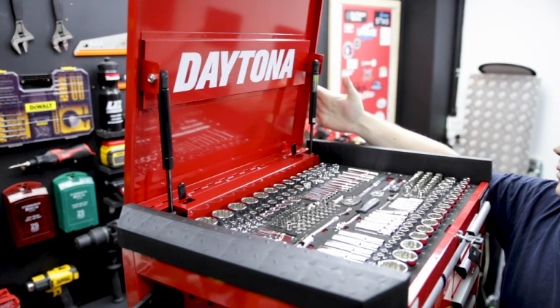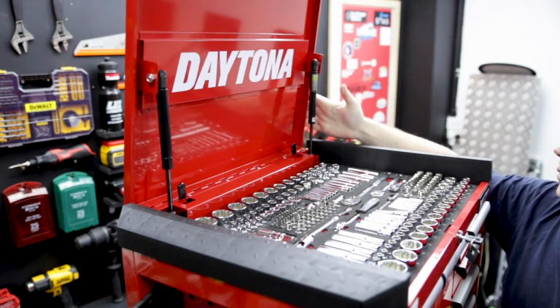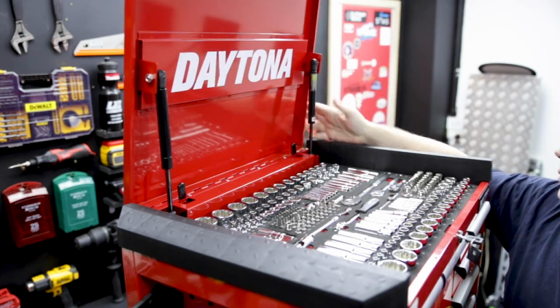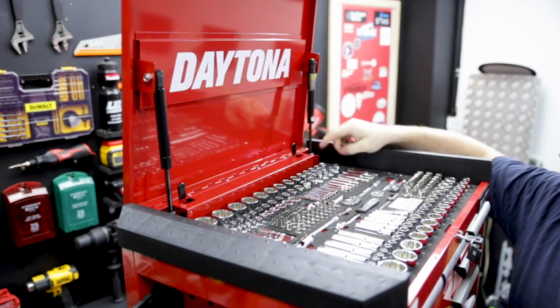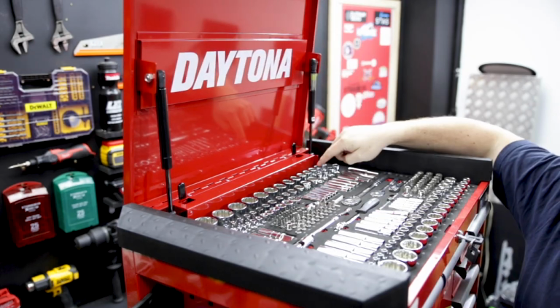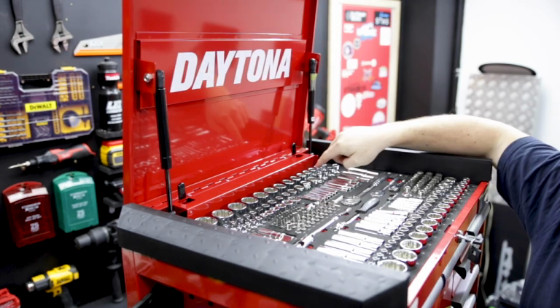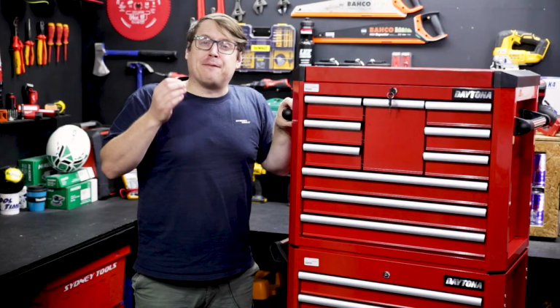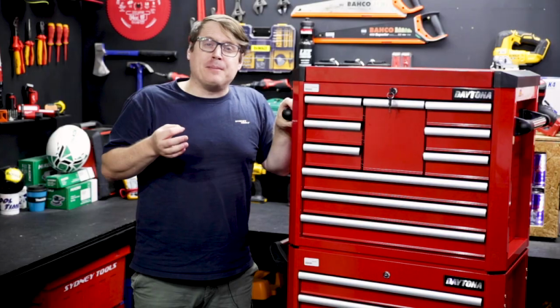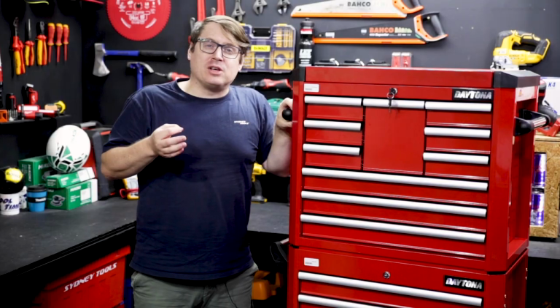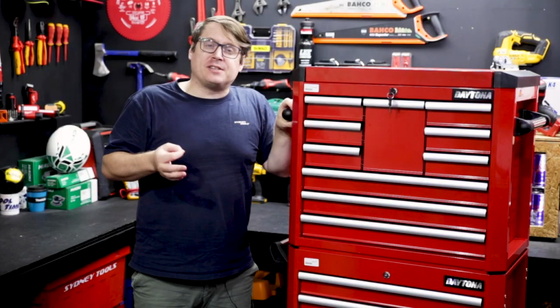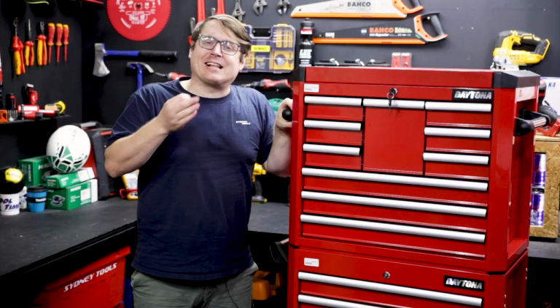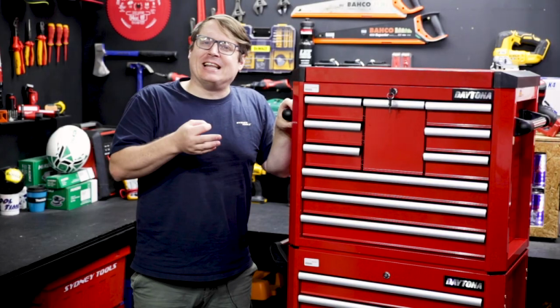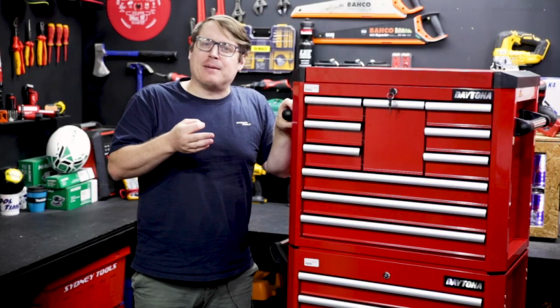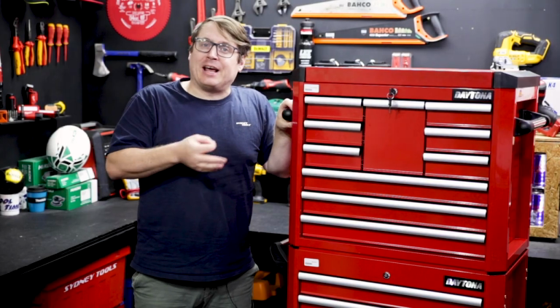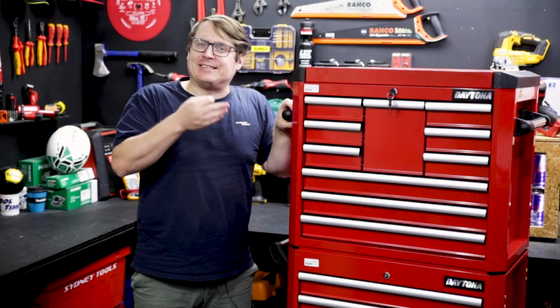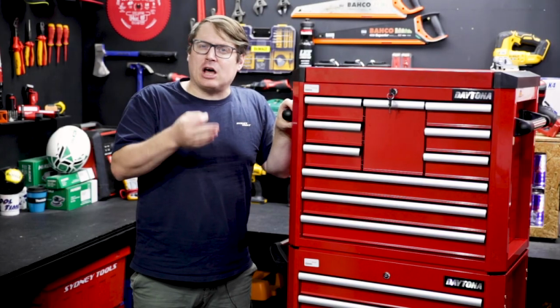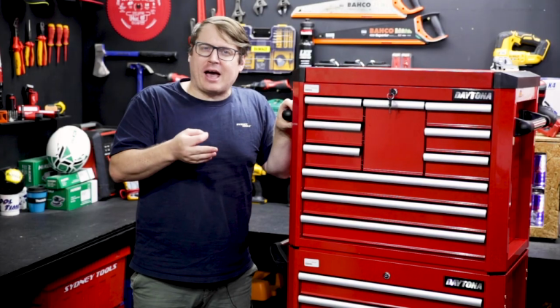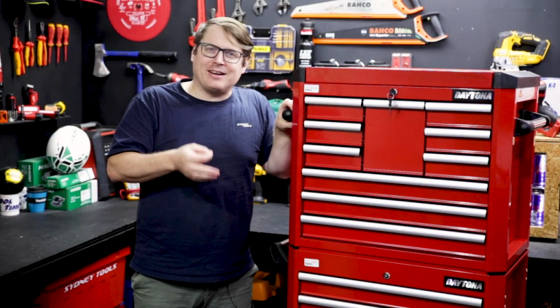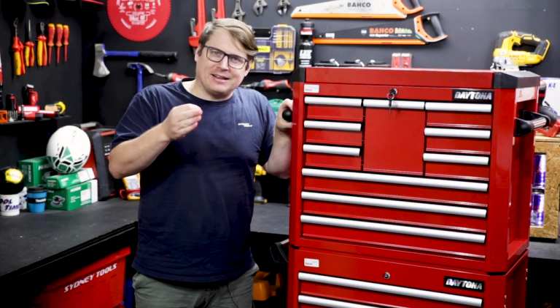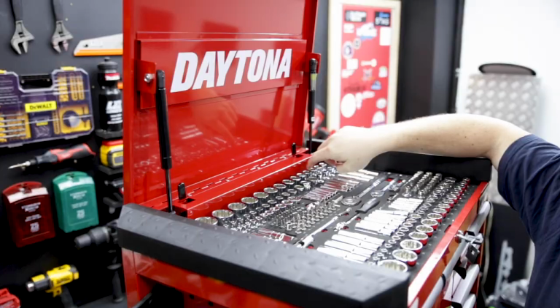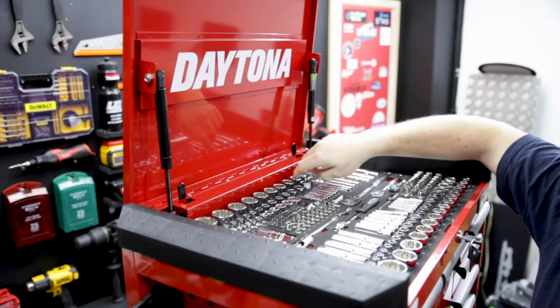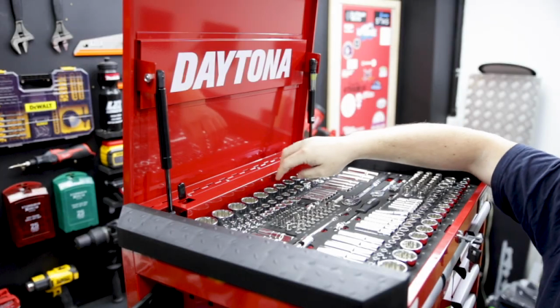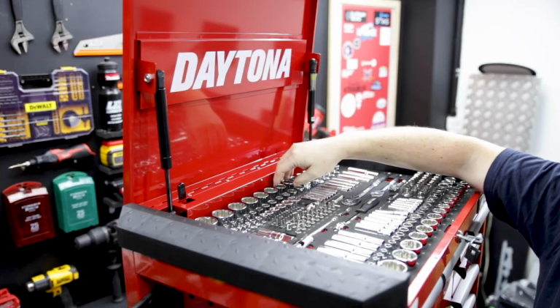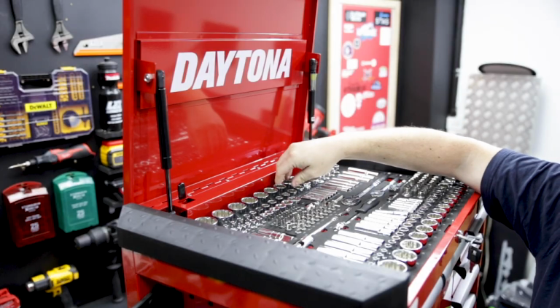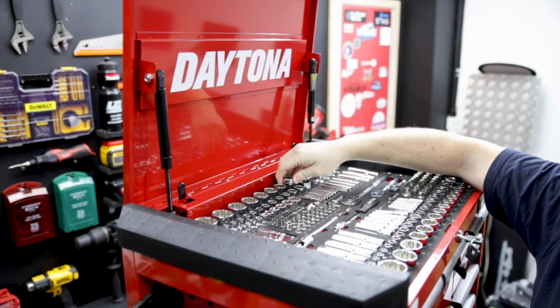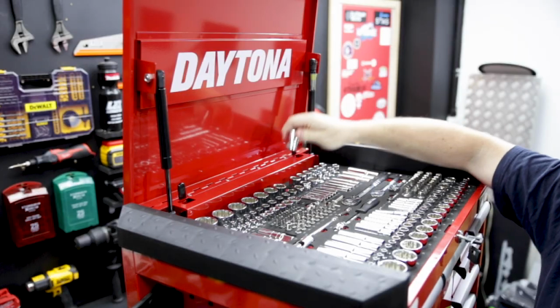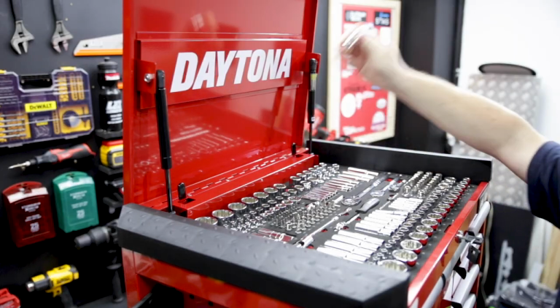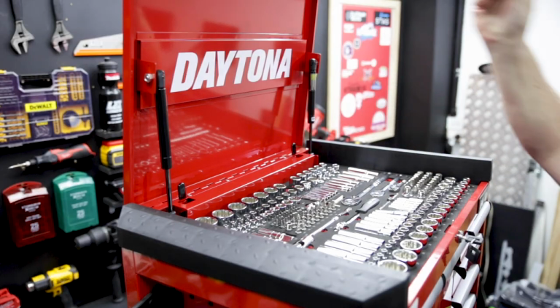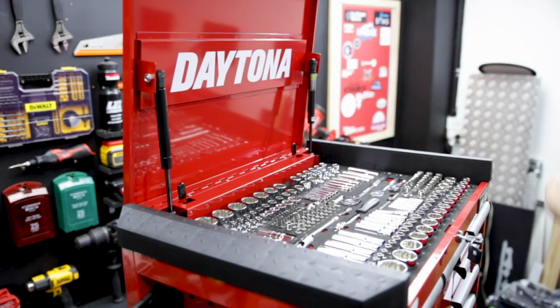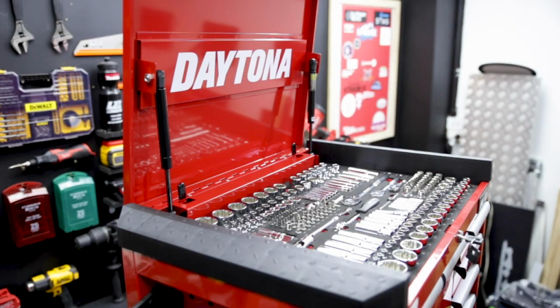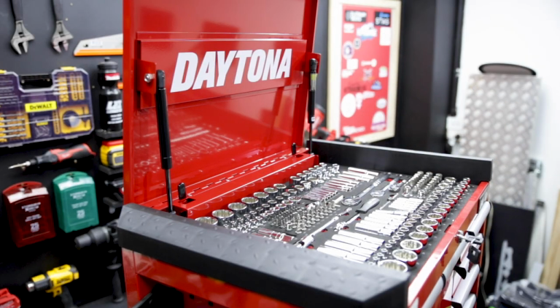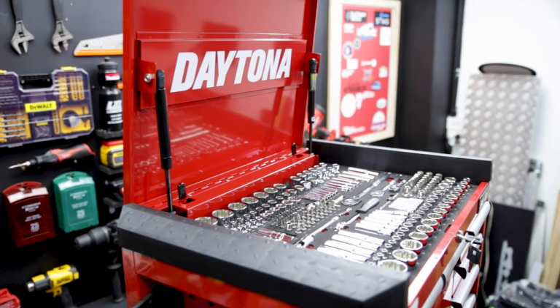The tools are all set in foam inserts that are clearly labelled — easy to locate, less mess. And it all comes in this 10-Draw box.